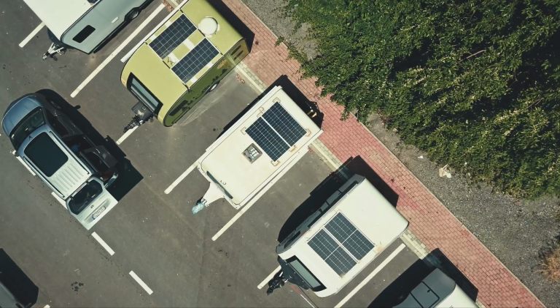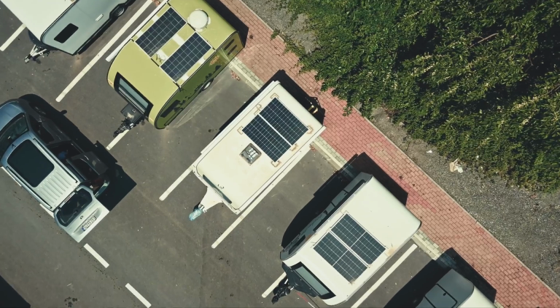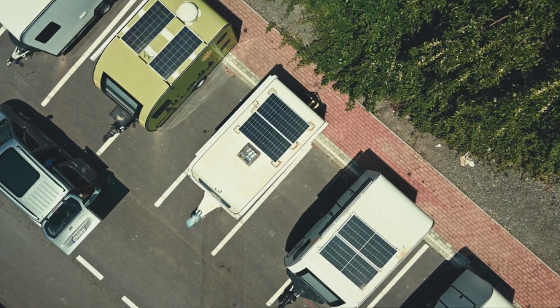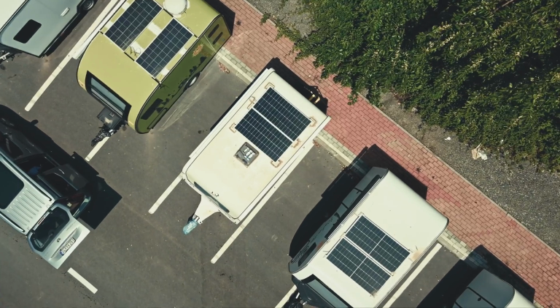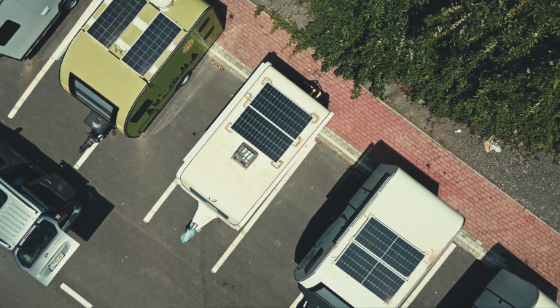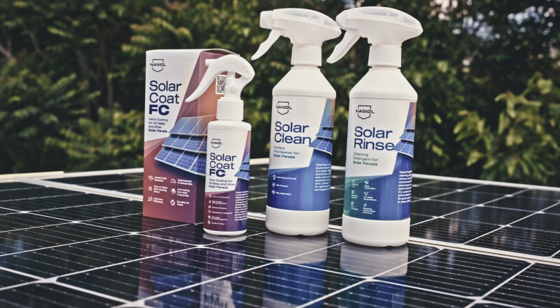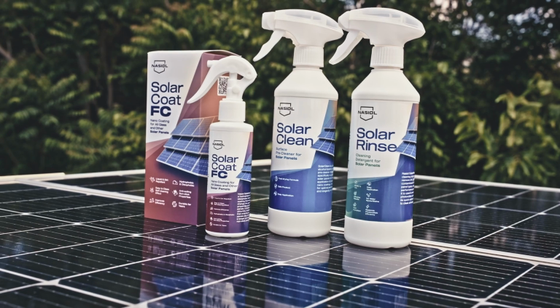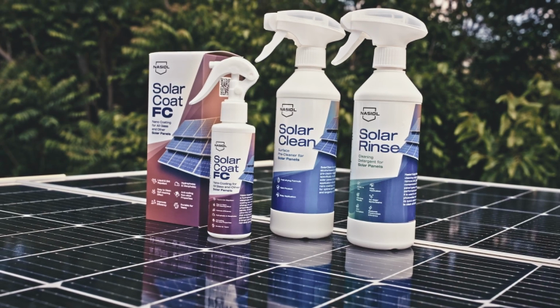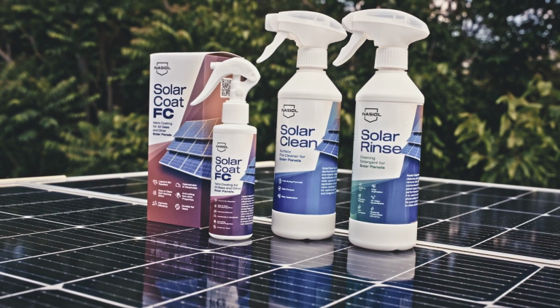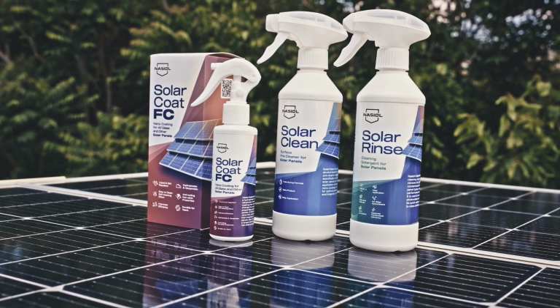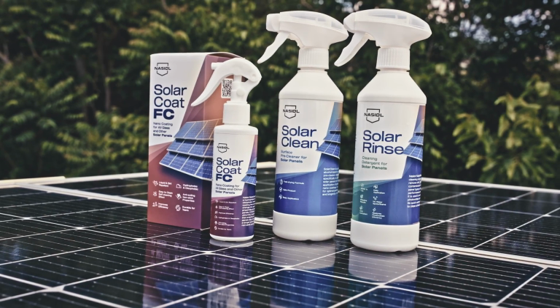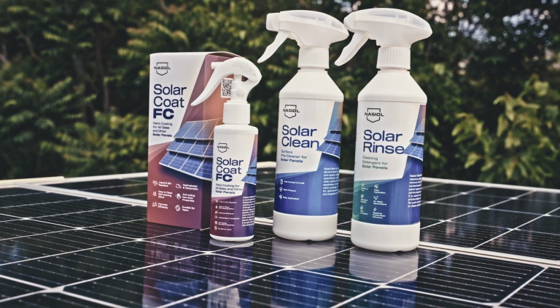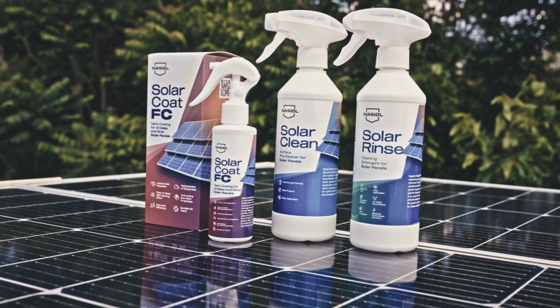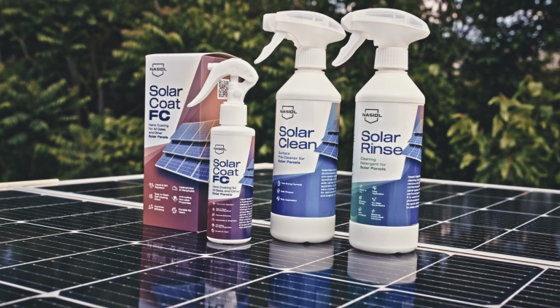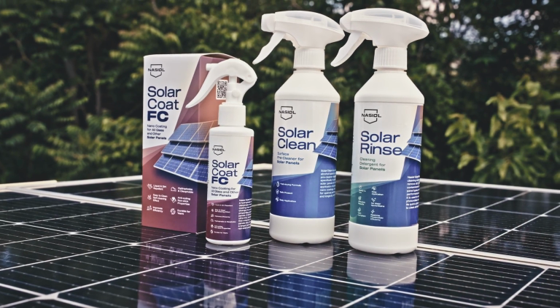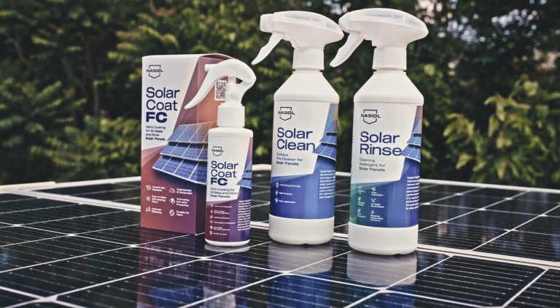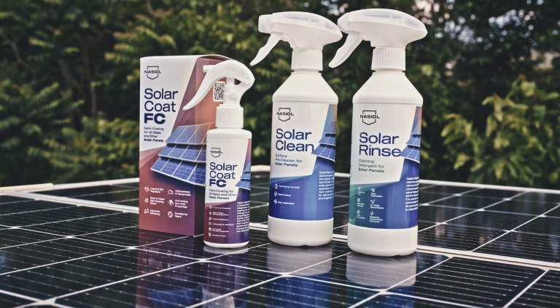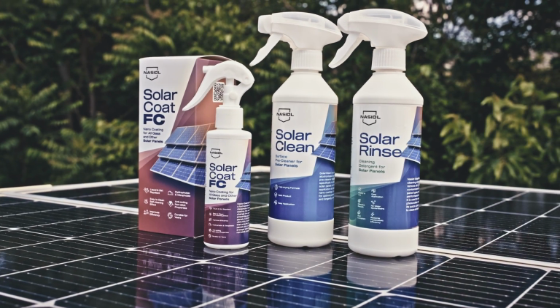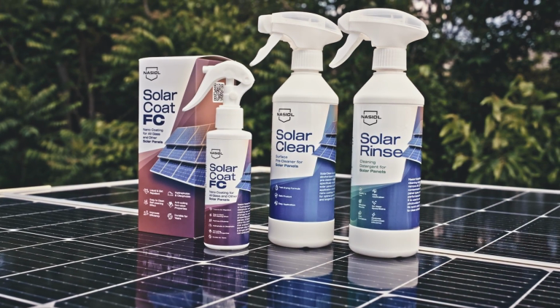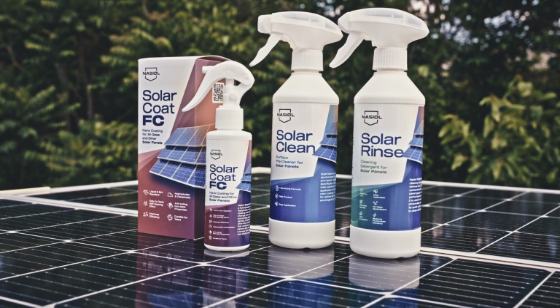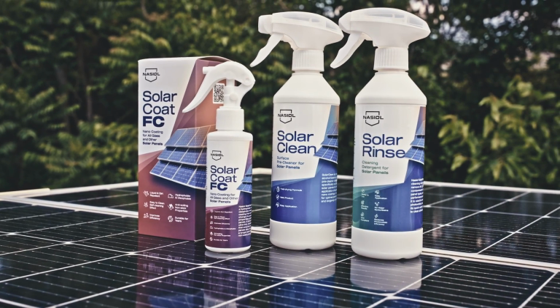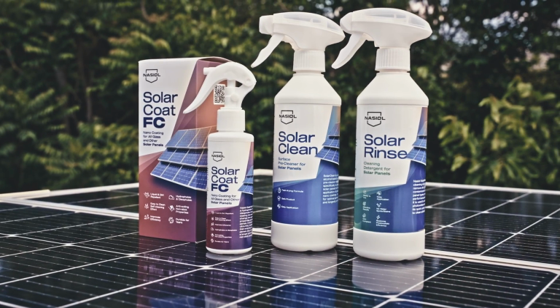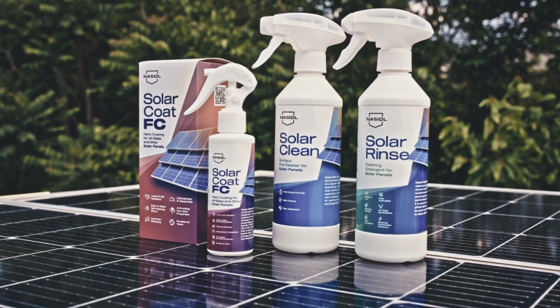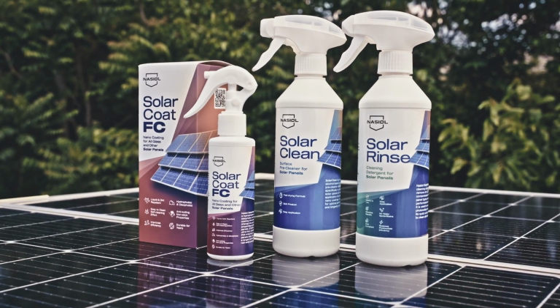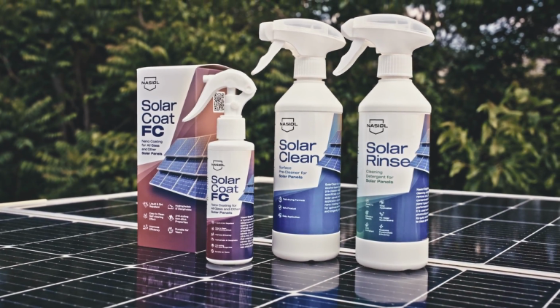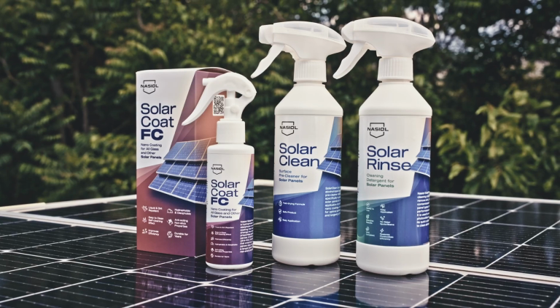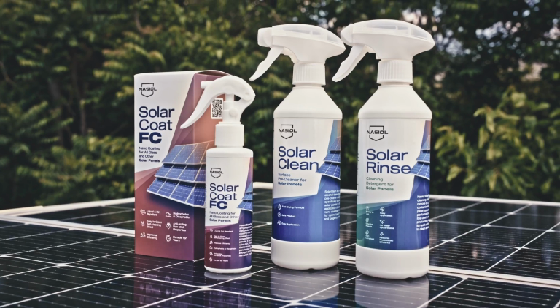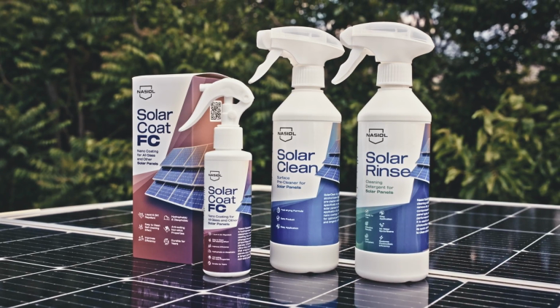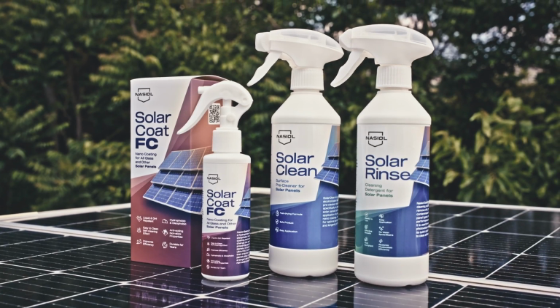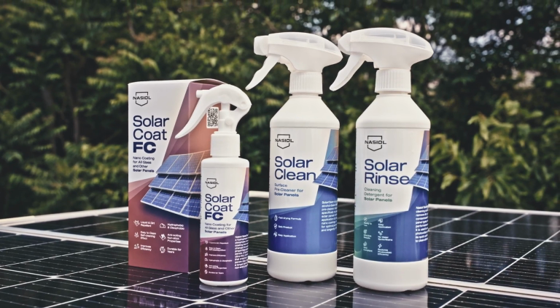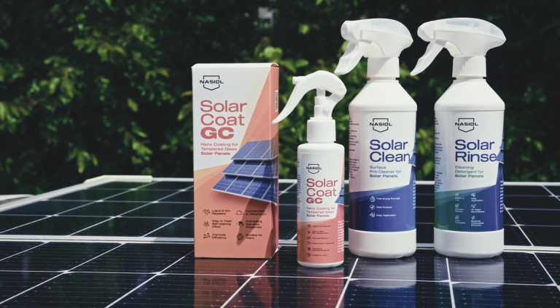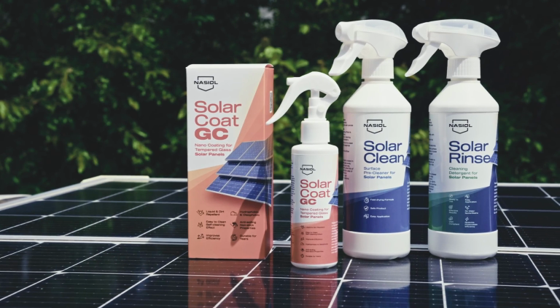That's why we are proud to introduce our advanced solar panel solutions. Meet Nassil Solar Product Line.